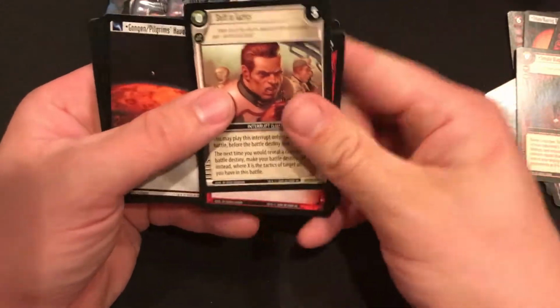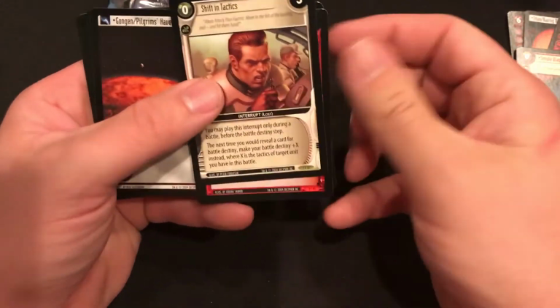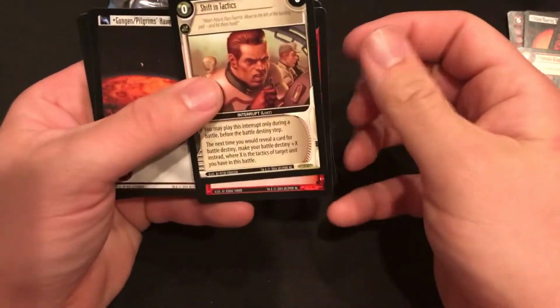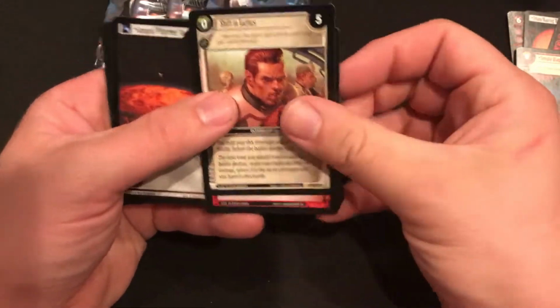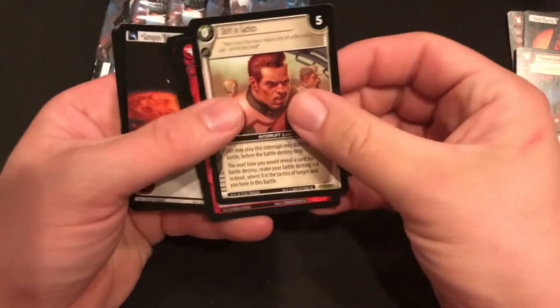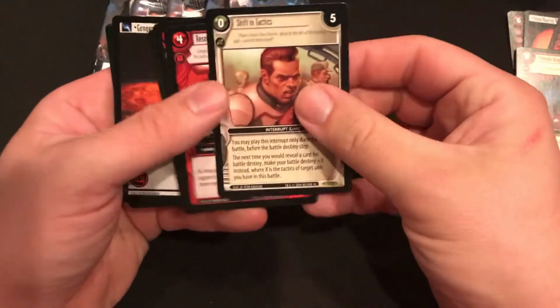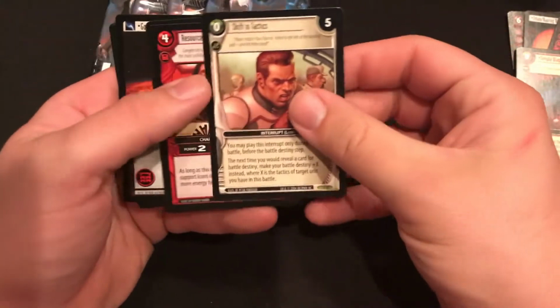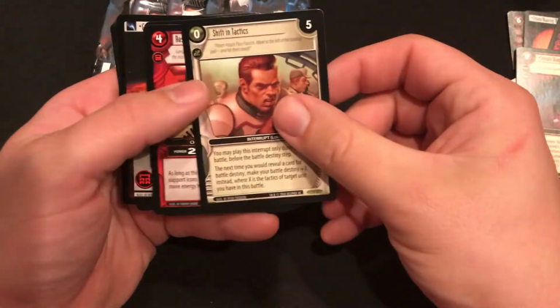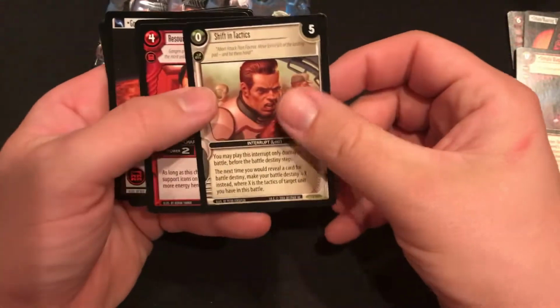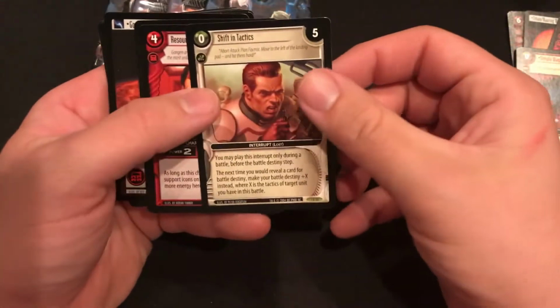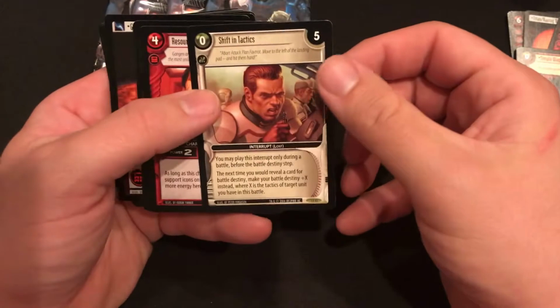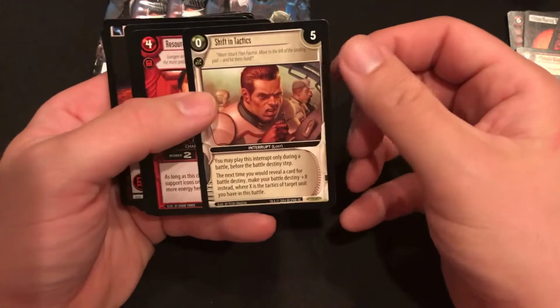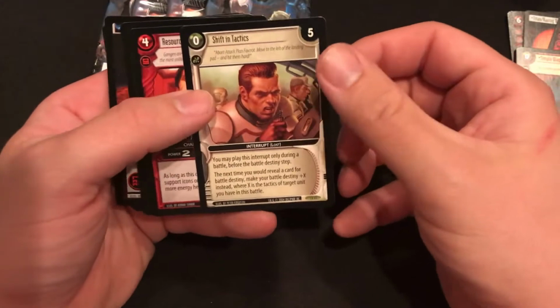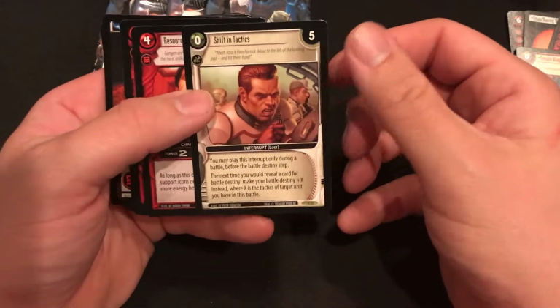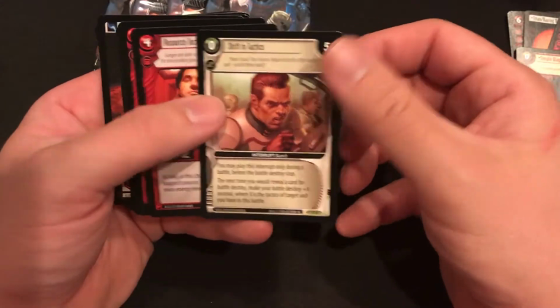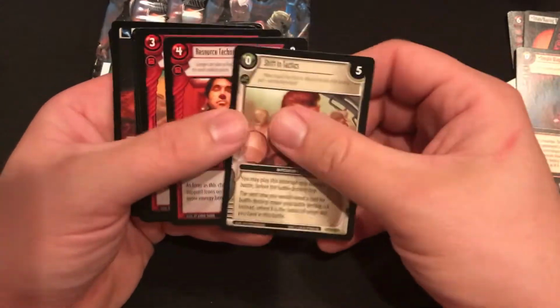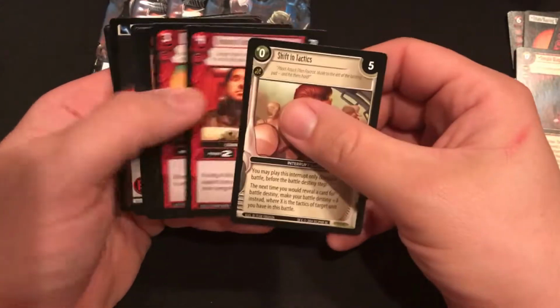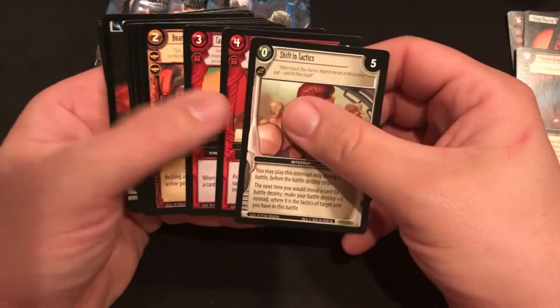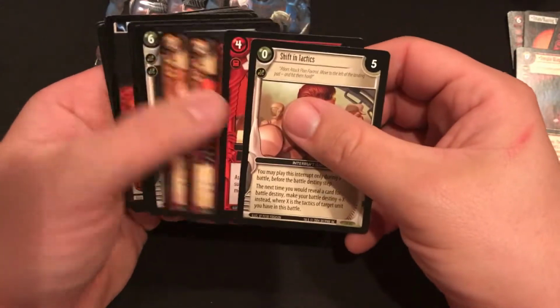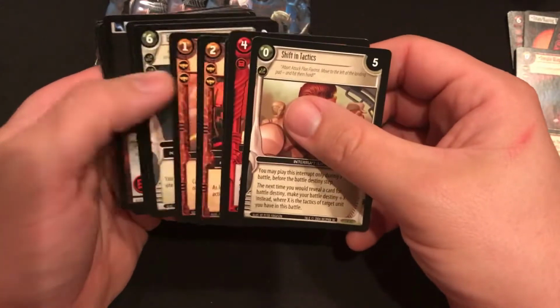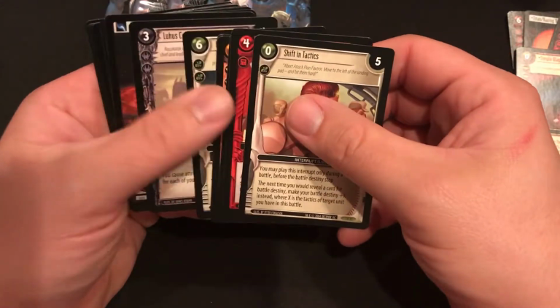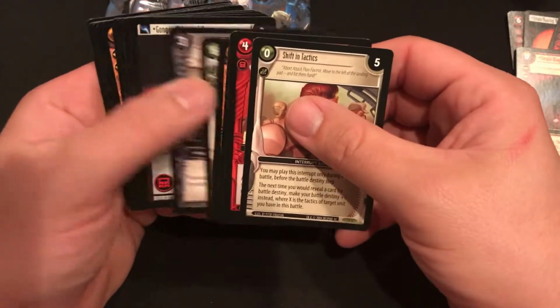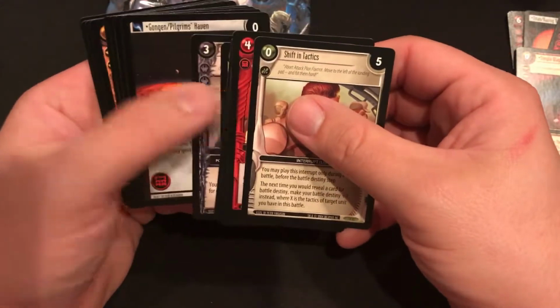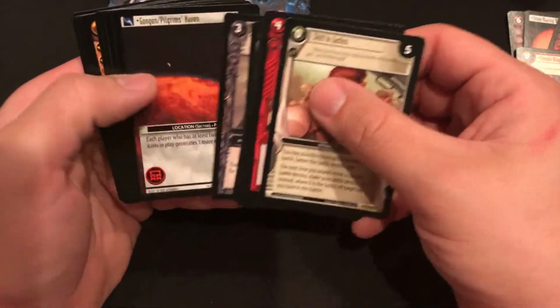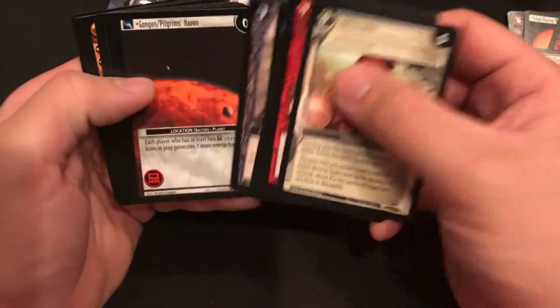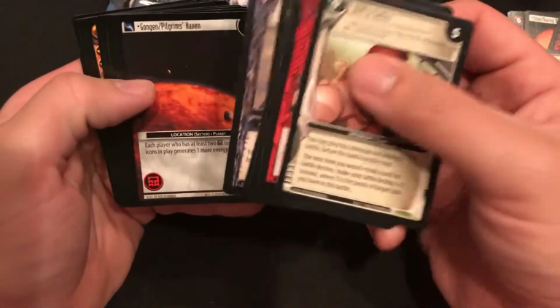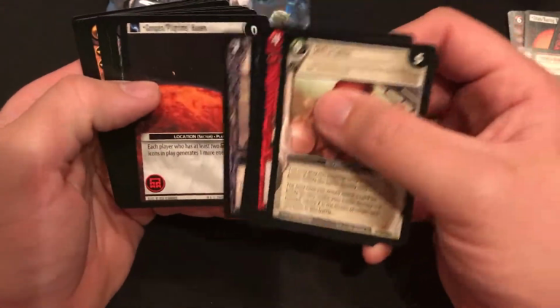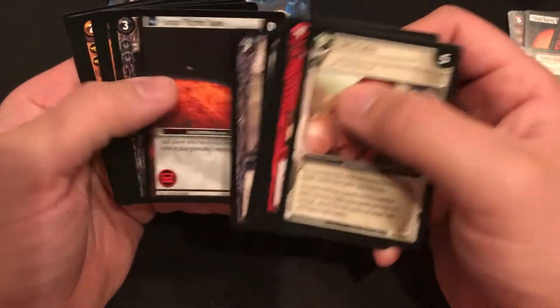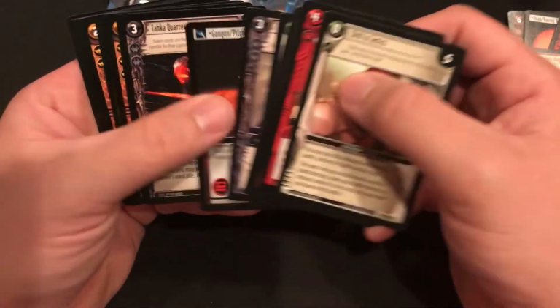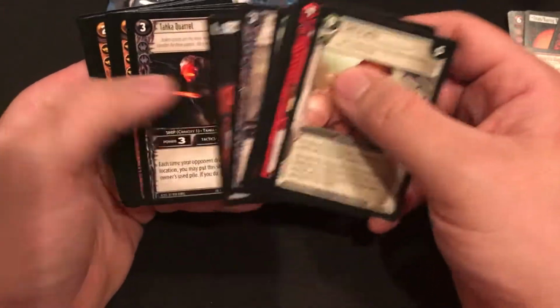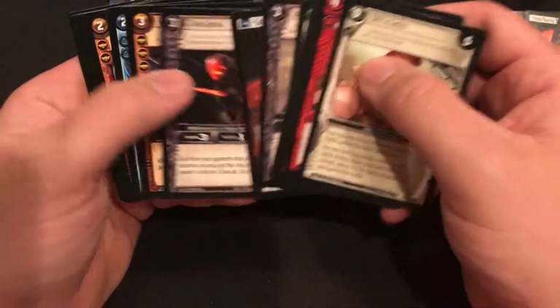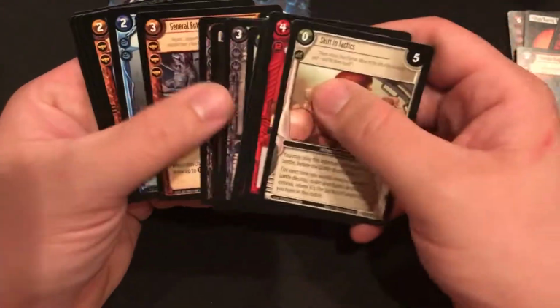There's Shift in Tactics, which is going to be a rare there. There's also a Ganjan location.